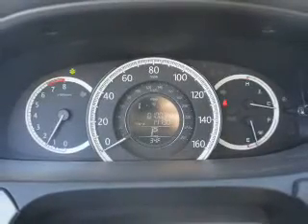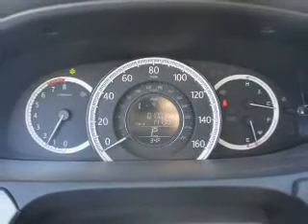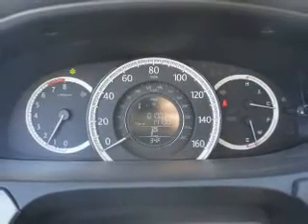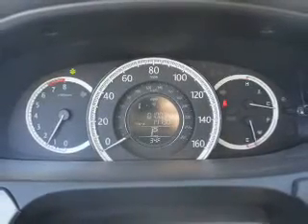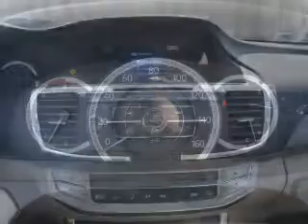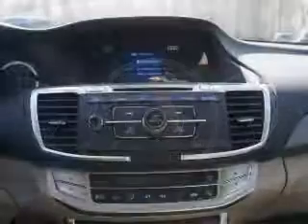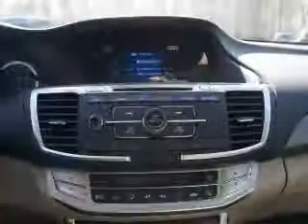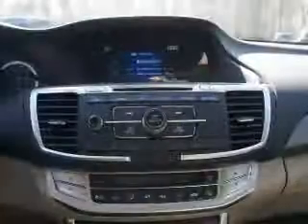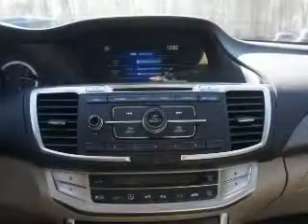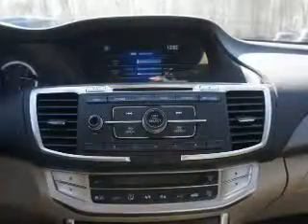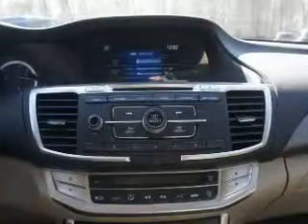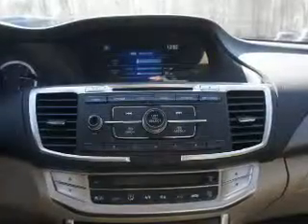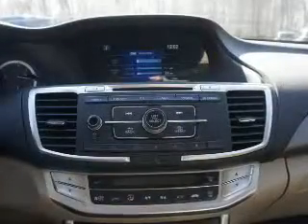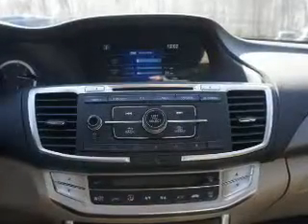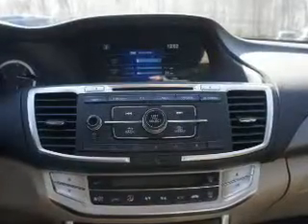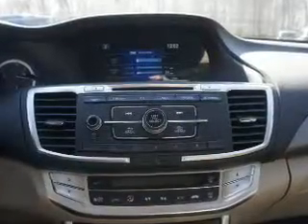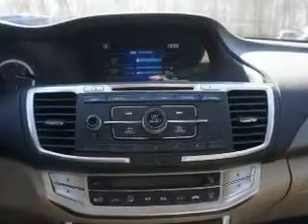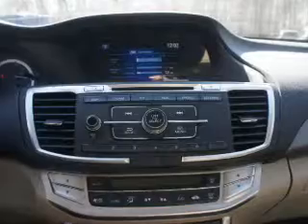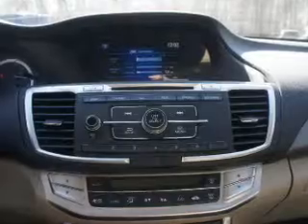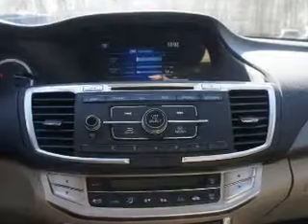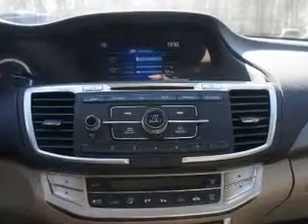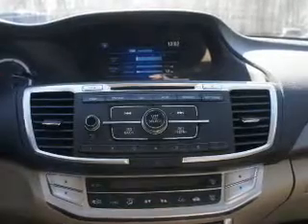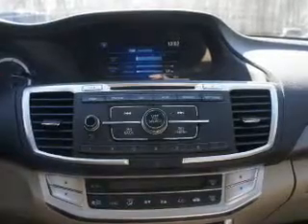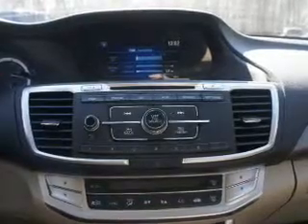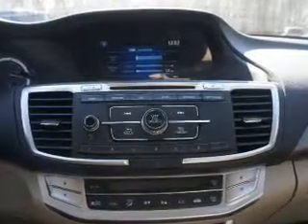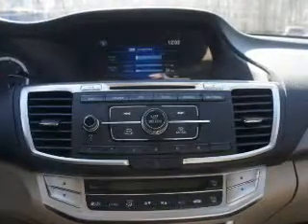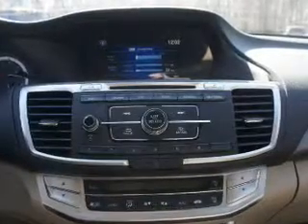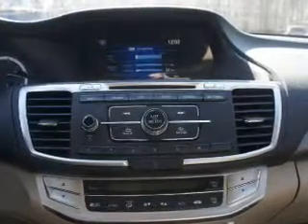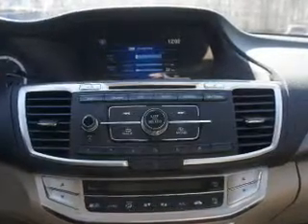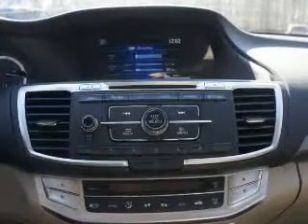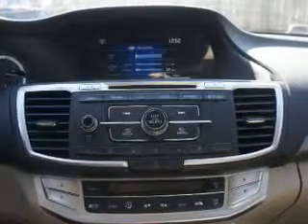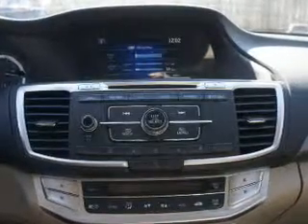Traction control, stability control, daytime running lights. Let us put you in the driver's seat today.